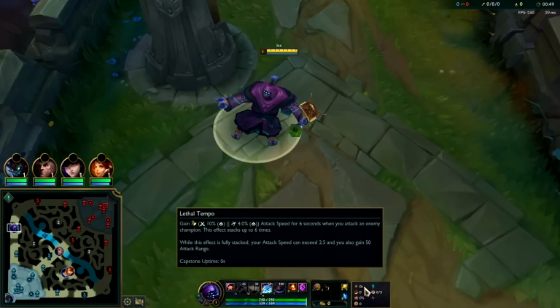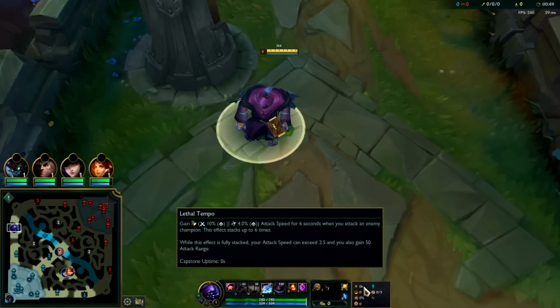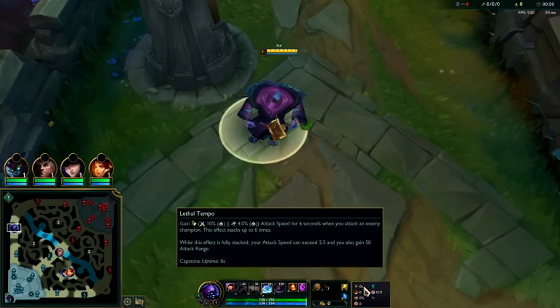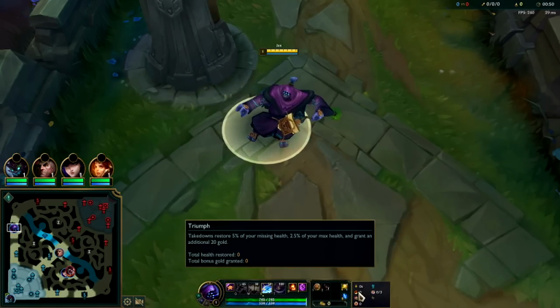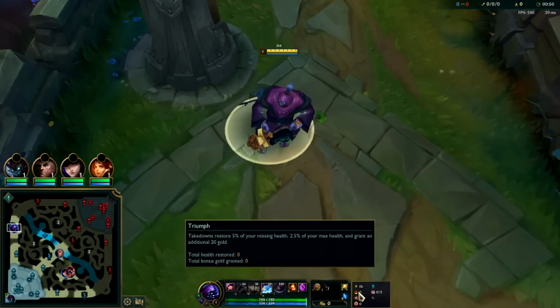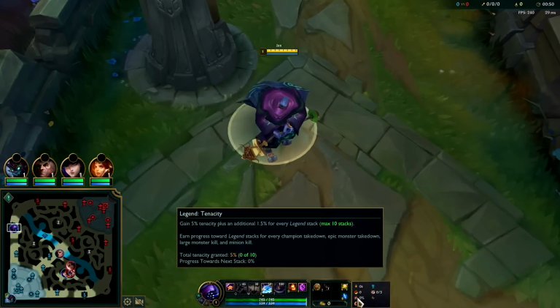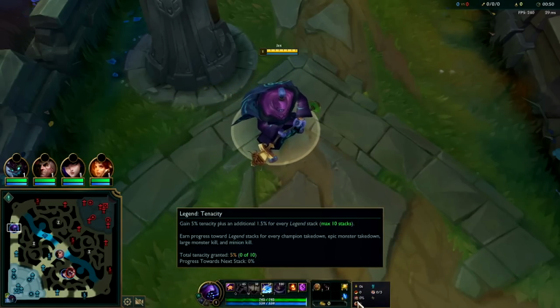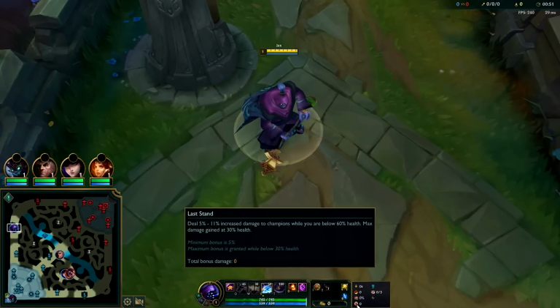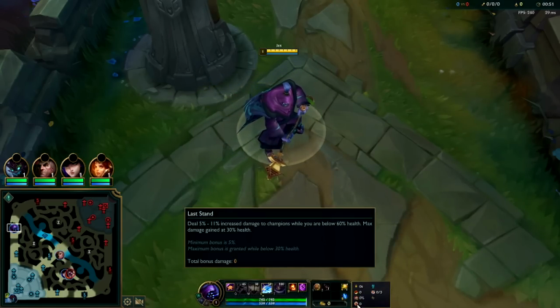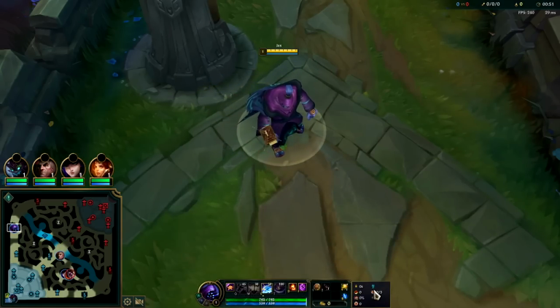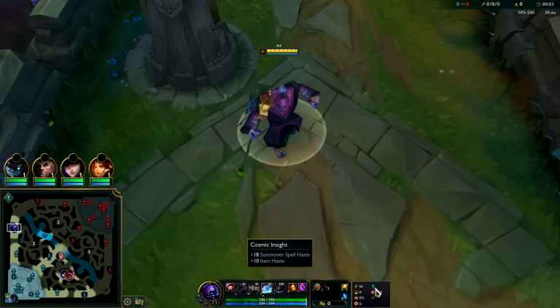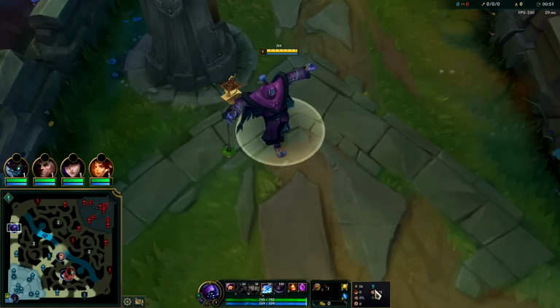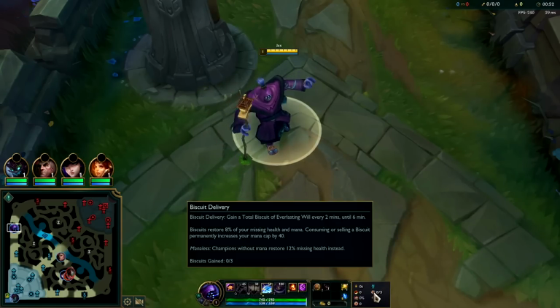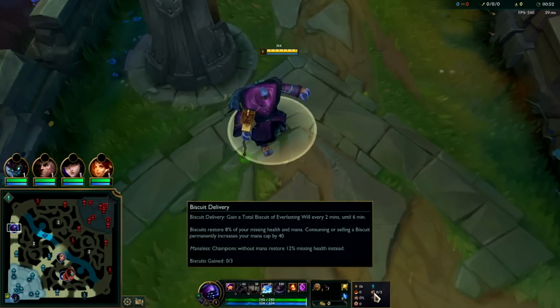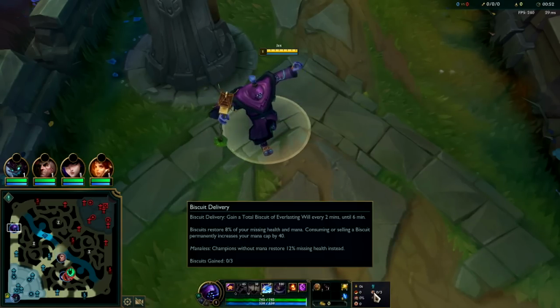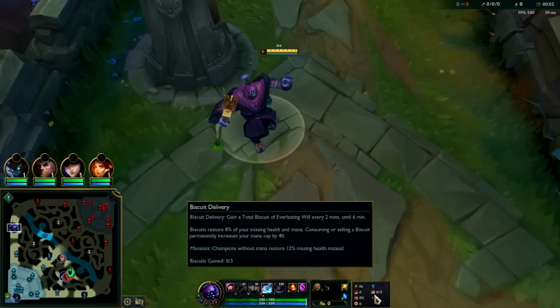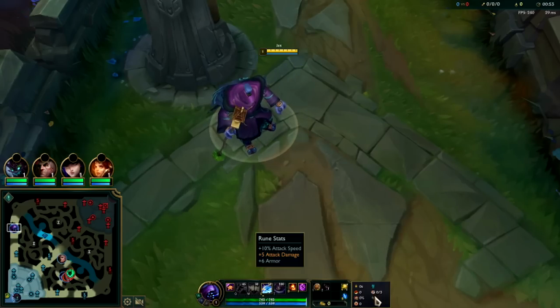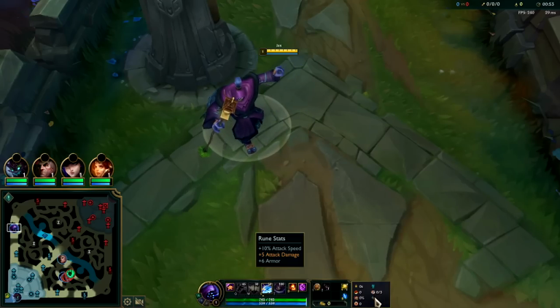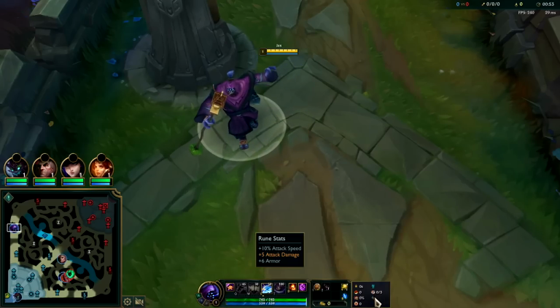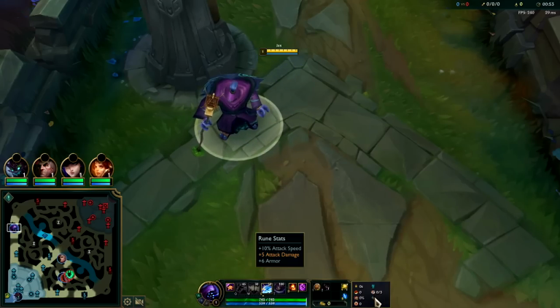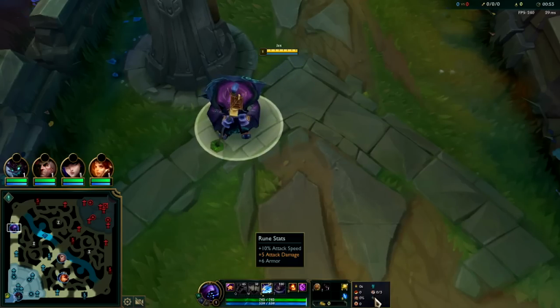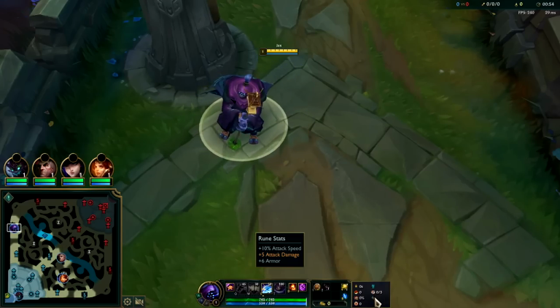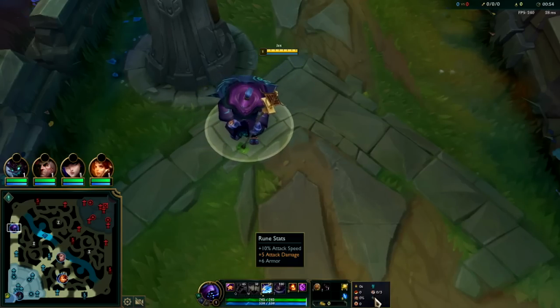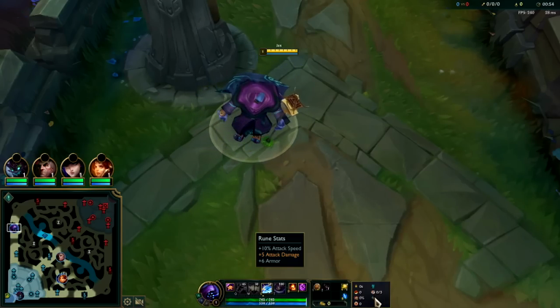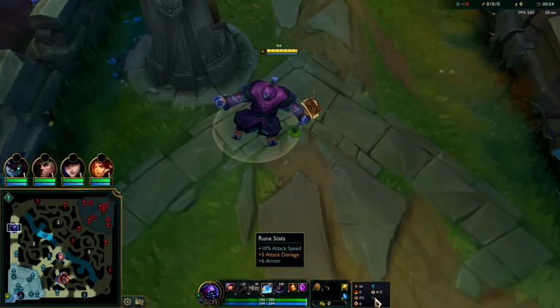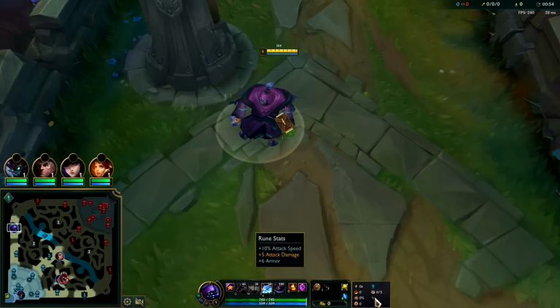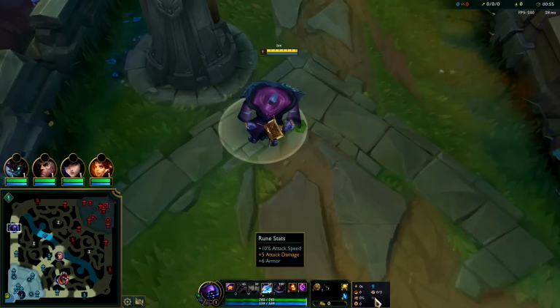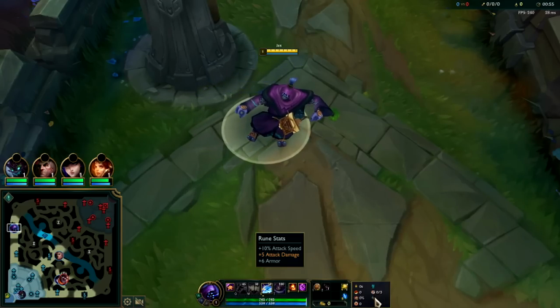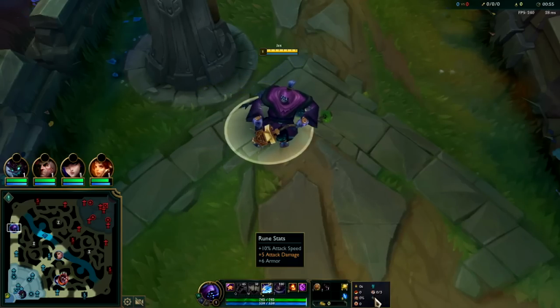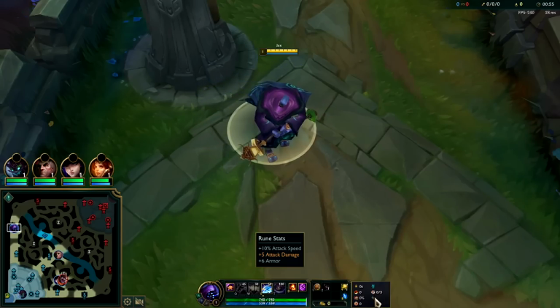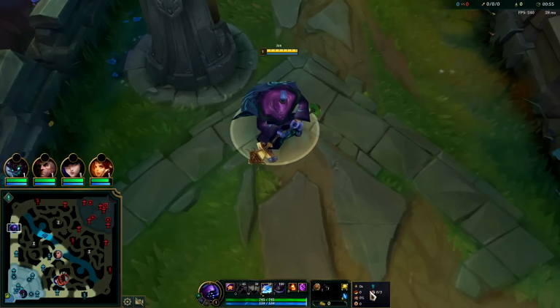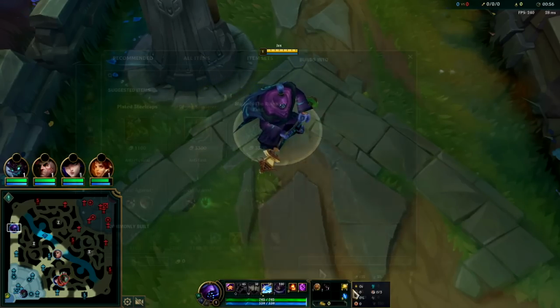We have Lethal Tempo, Triumph, Tenacity, Last Stand, Cosmic Insight with Biscuits, along with Attack Speed, AD, and Armor.